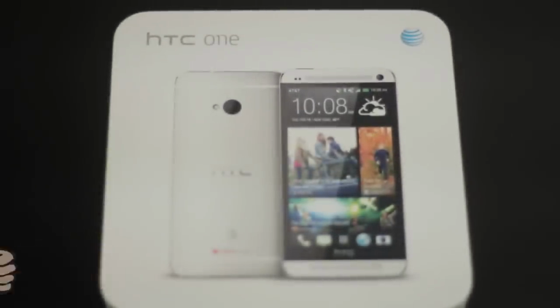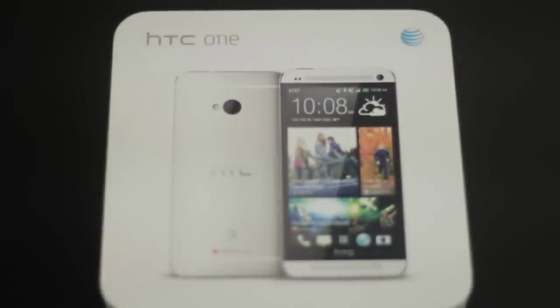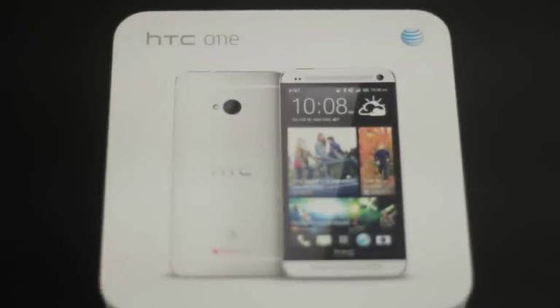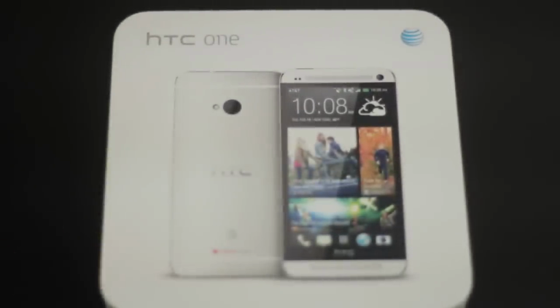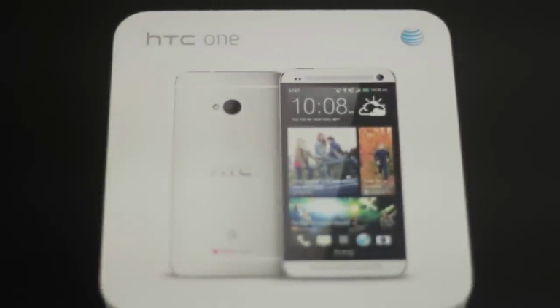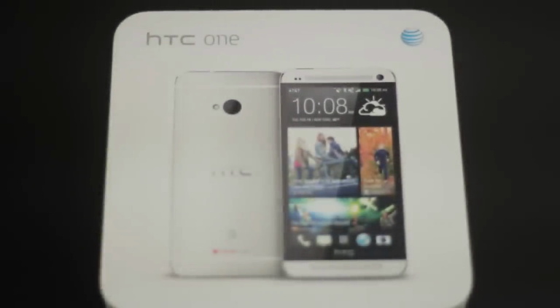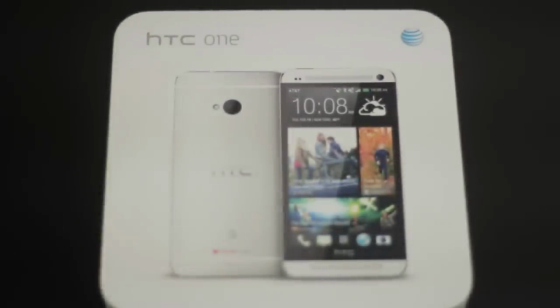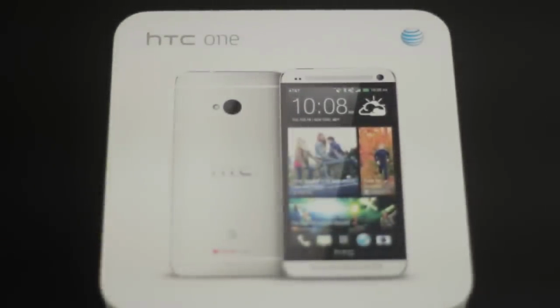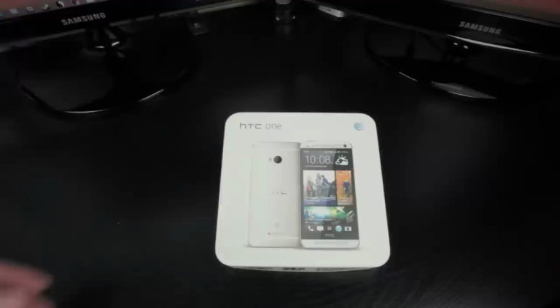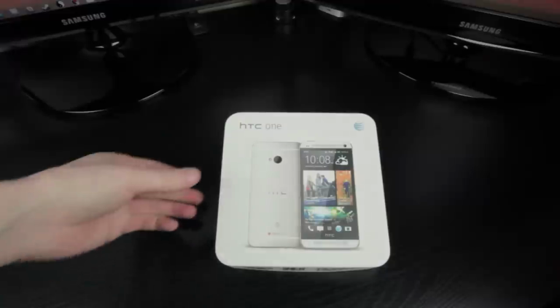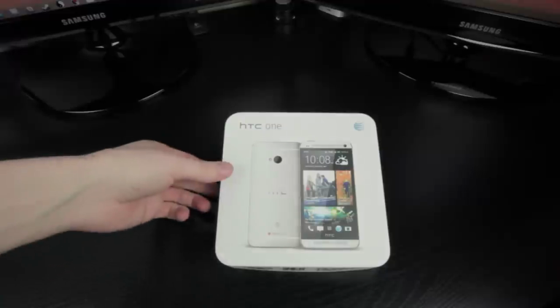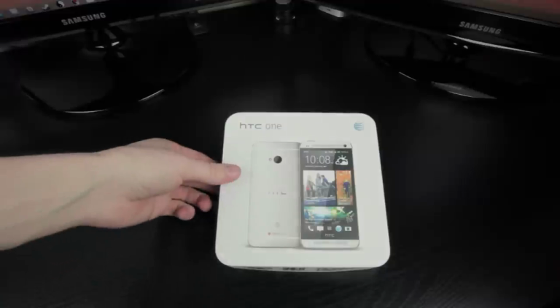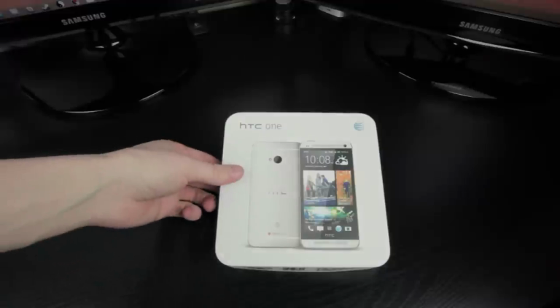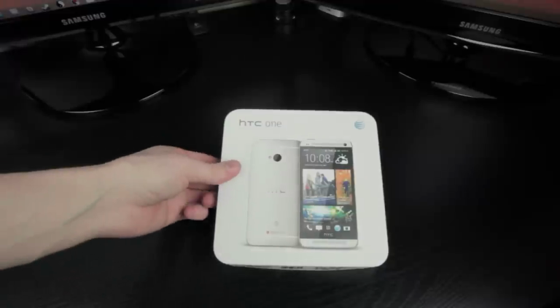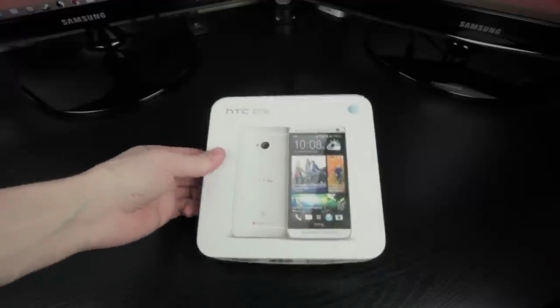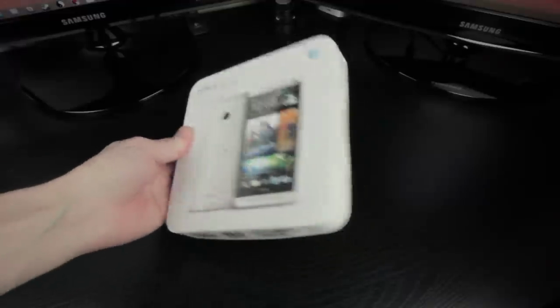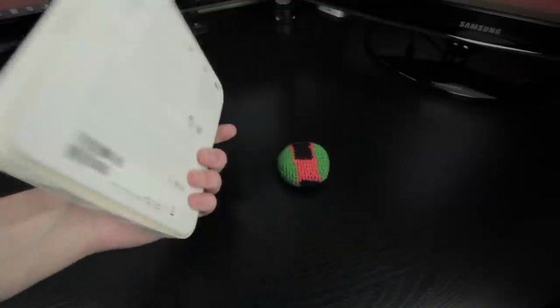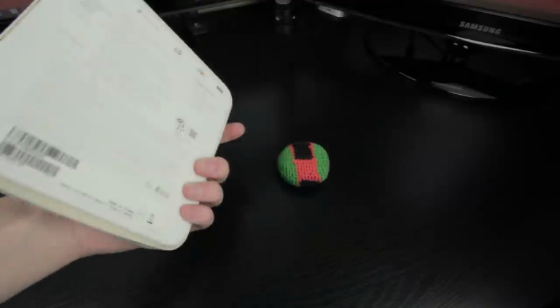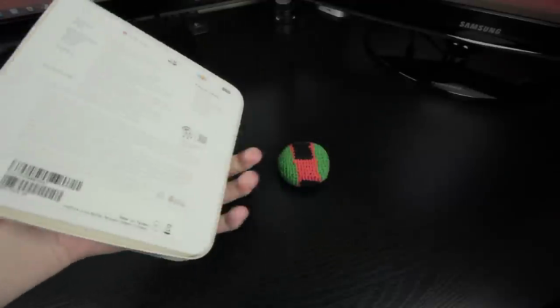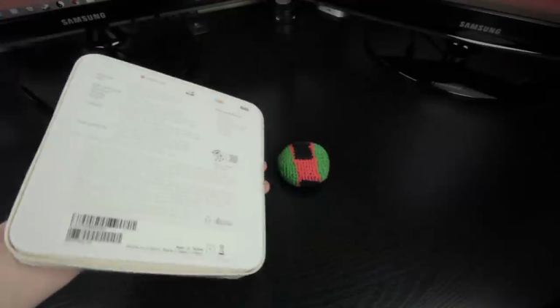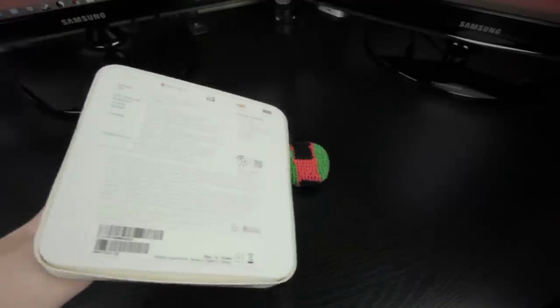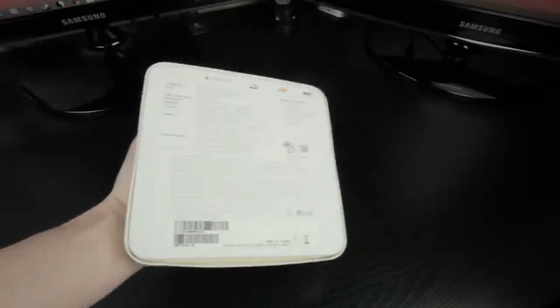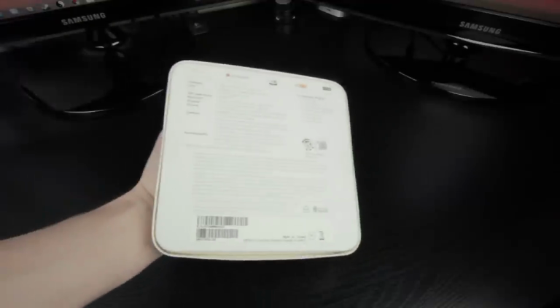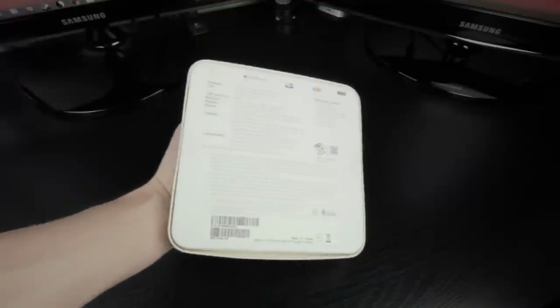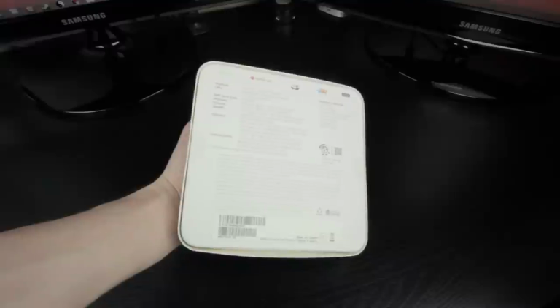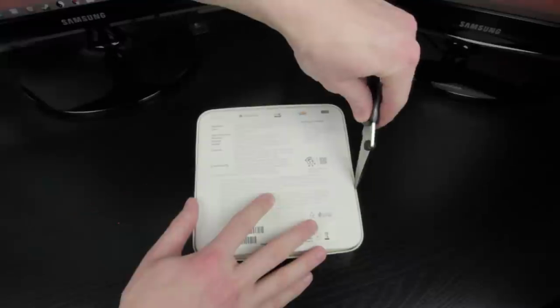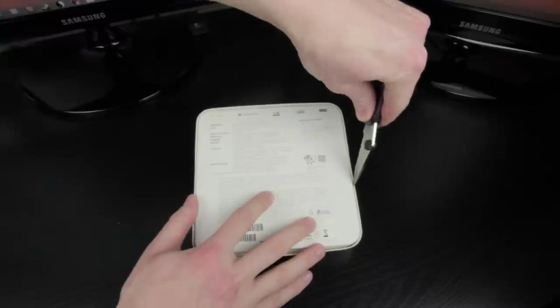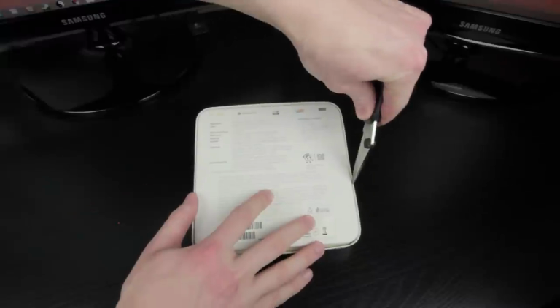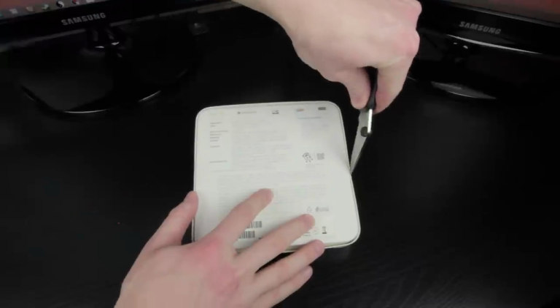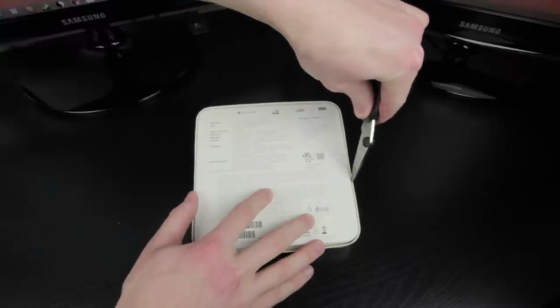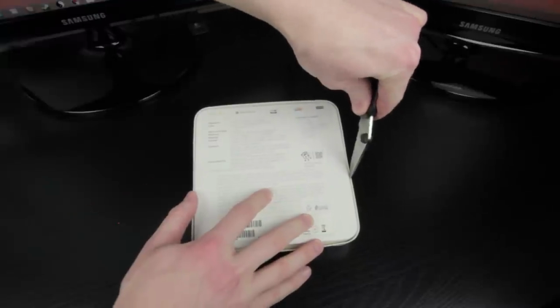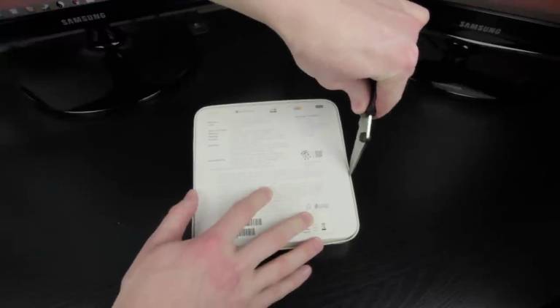So before I talk about all the specs of this phone, I don't want to waste any time, so let's start unboxing this beast of a smartphone by giving the box a nice little slice on its back.